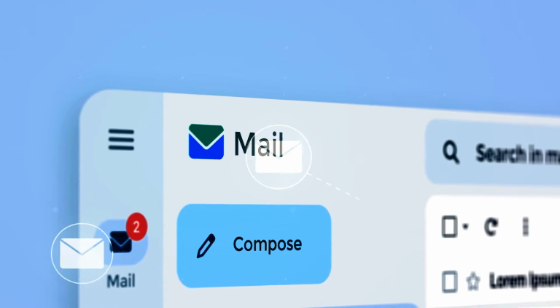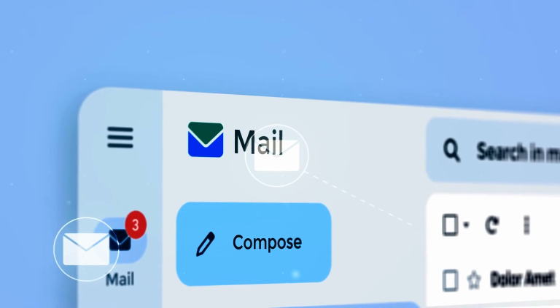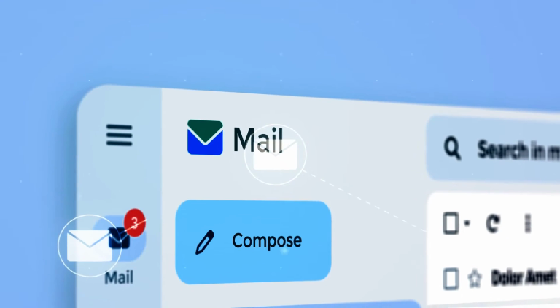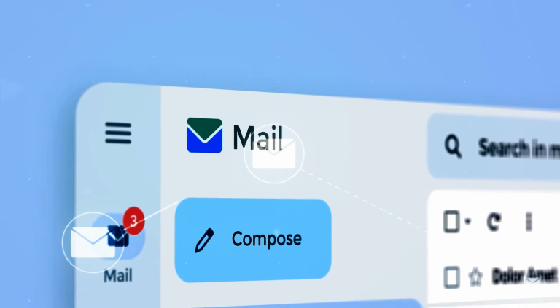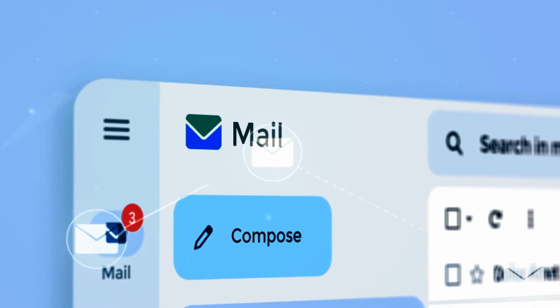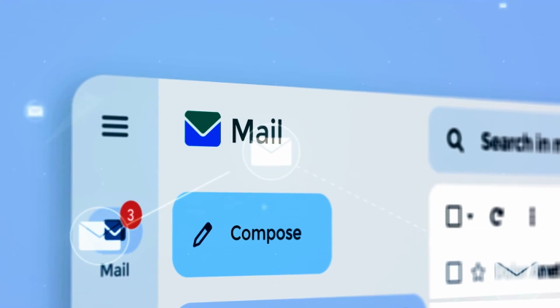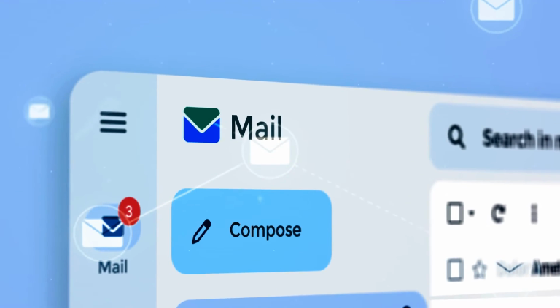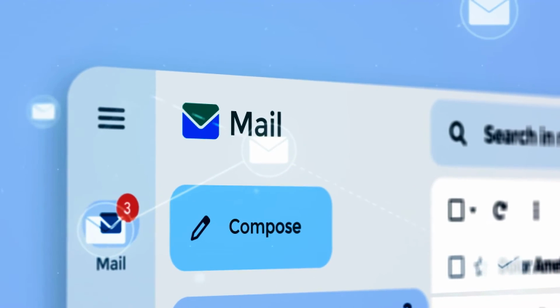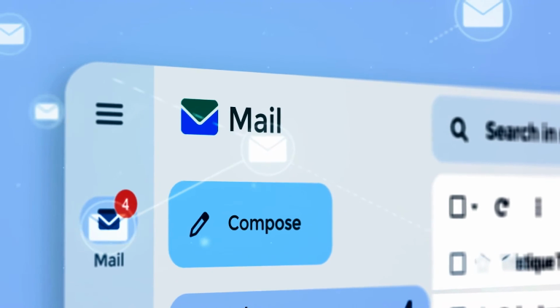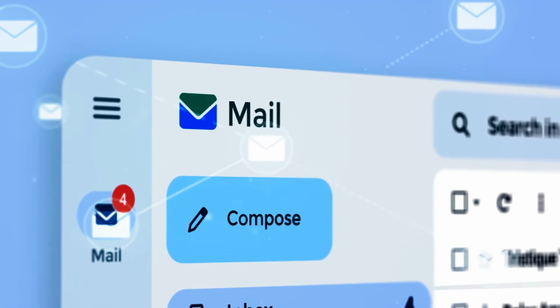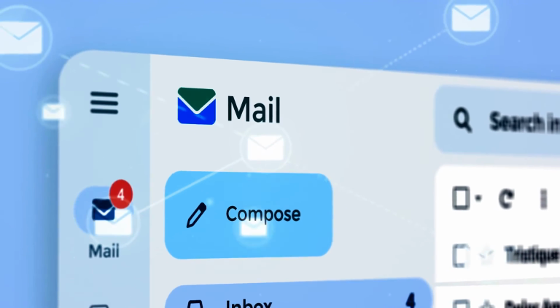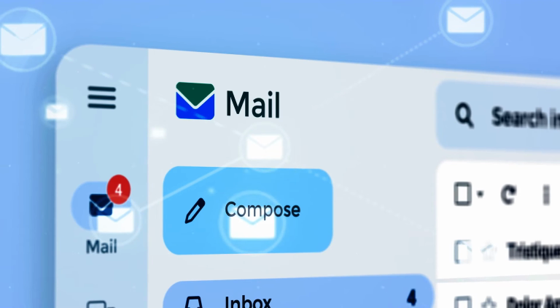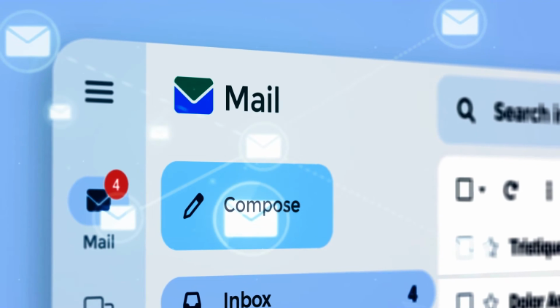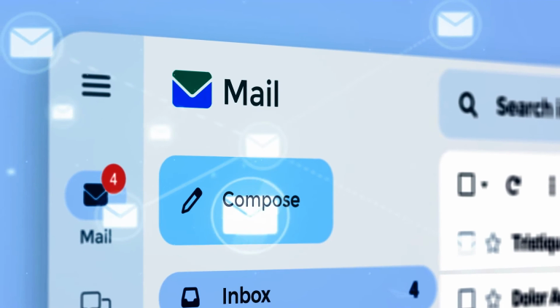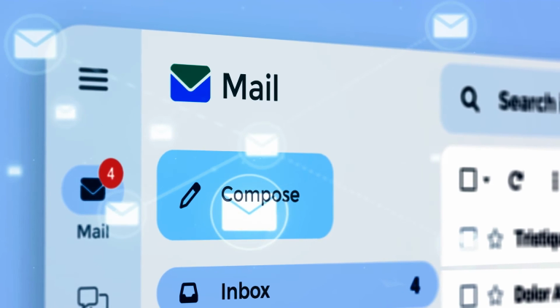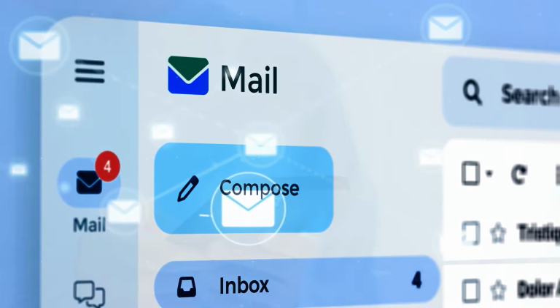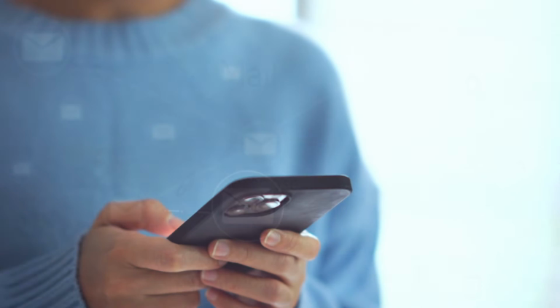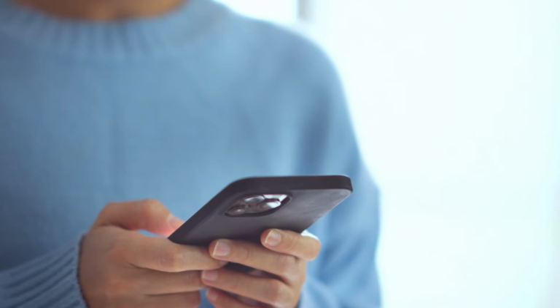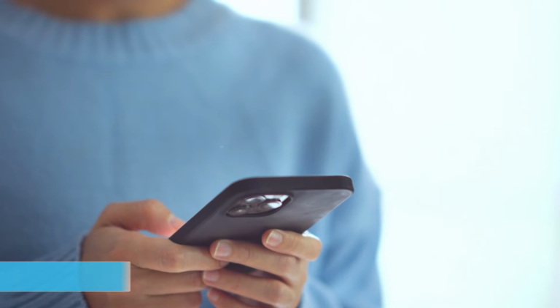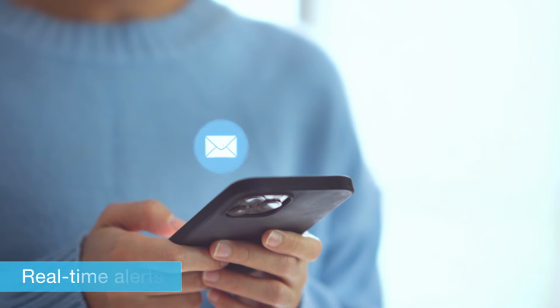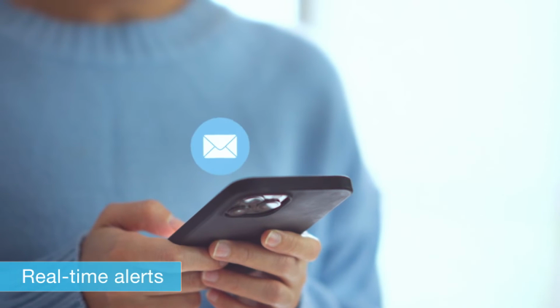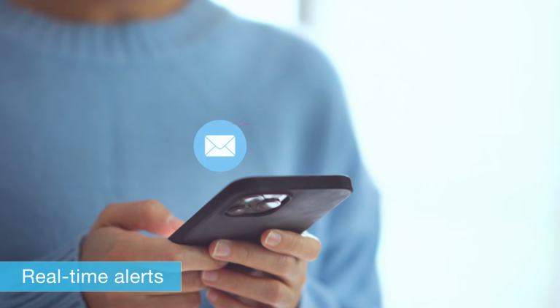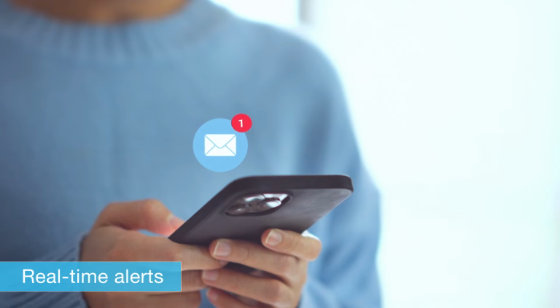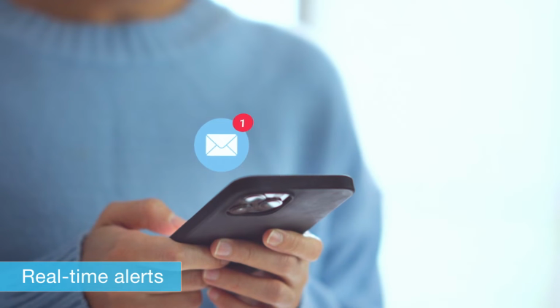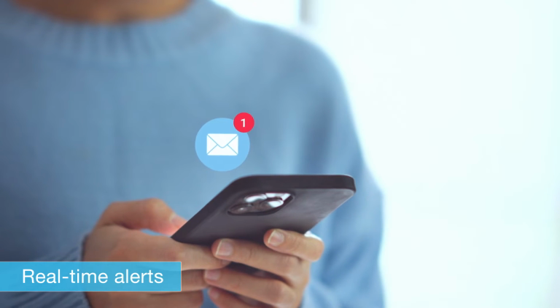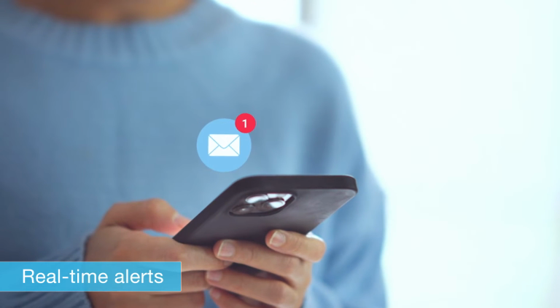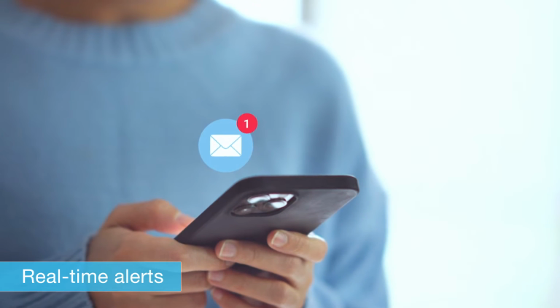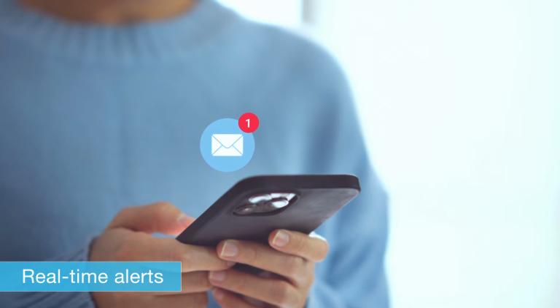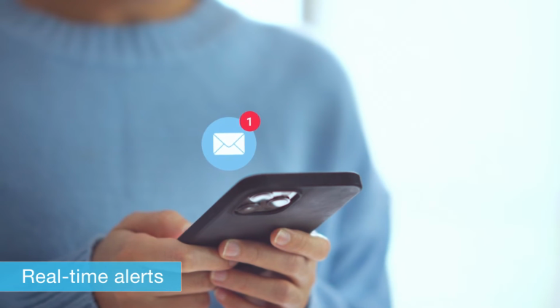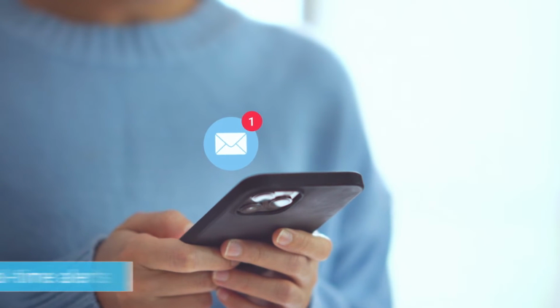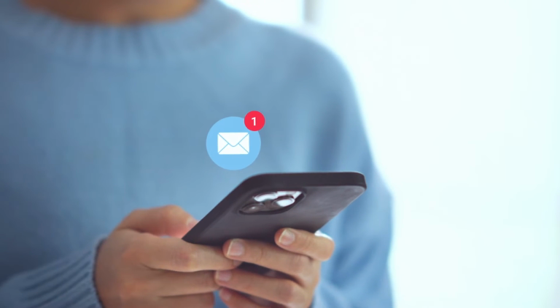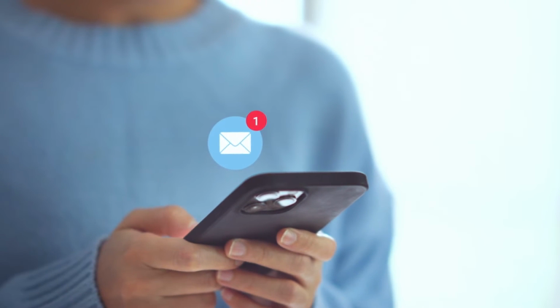Streamline your communication with SureTrend's automated email reports. Share vital information seamlessly and keep everyone on the same page.